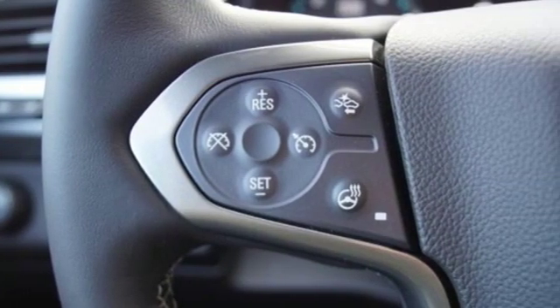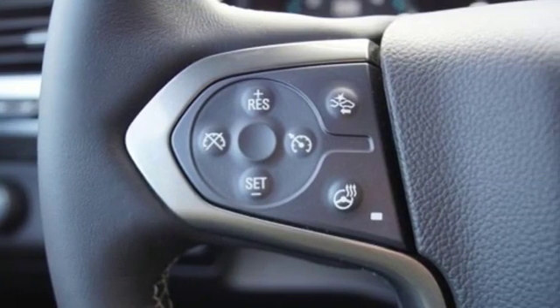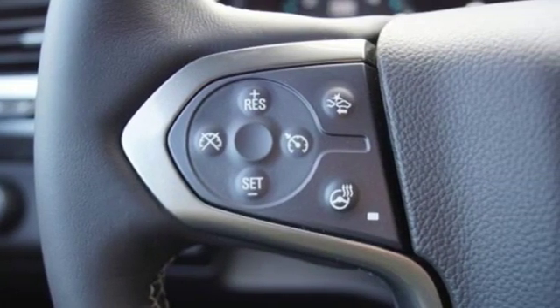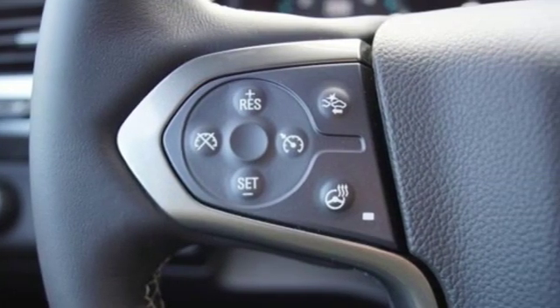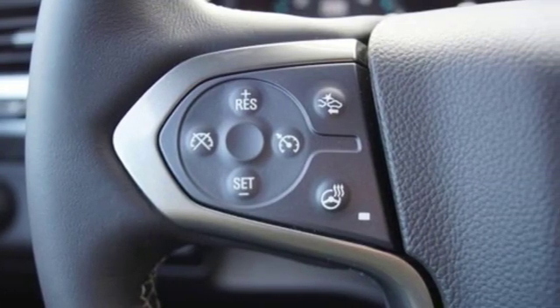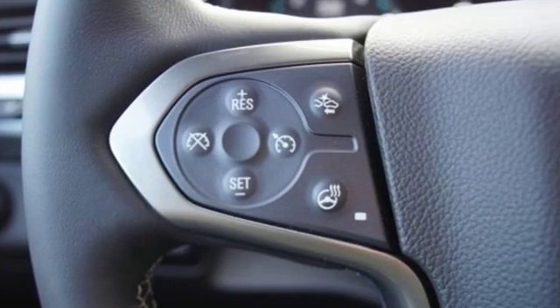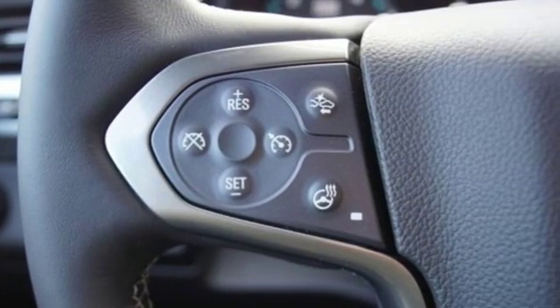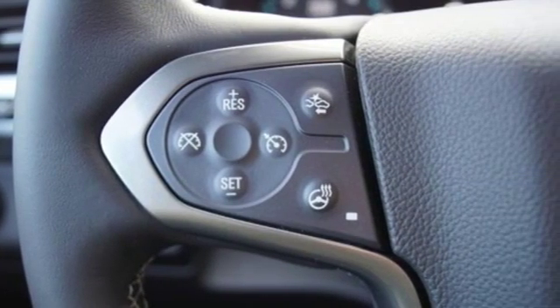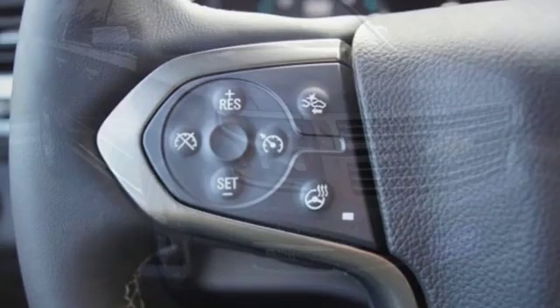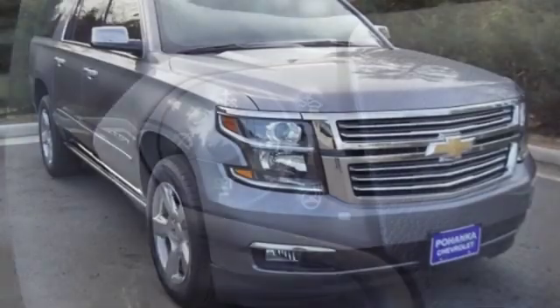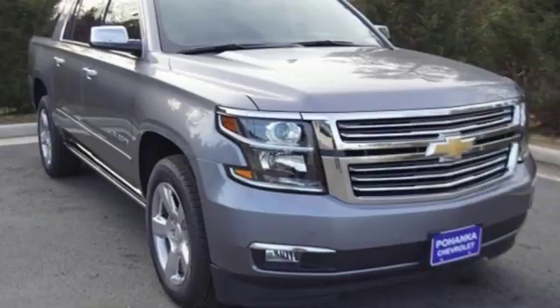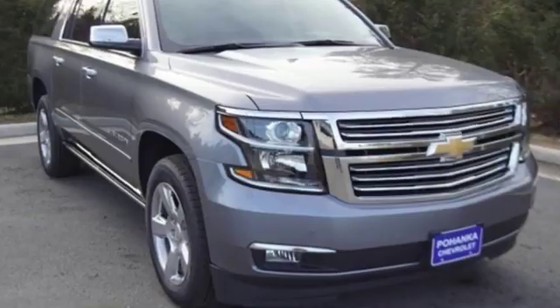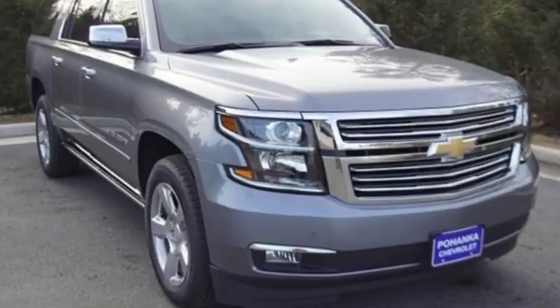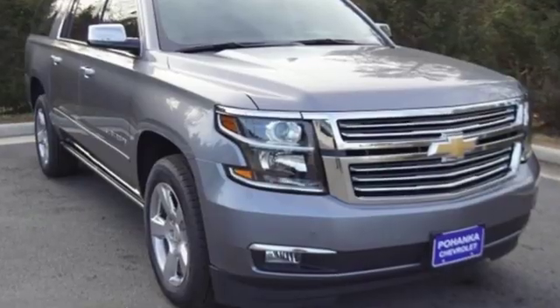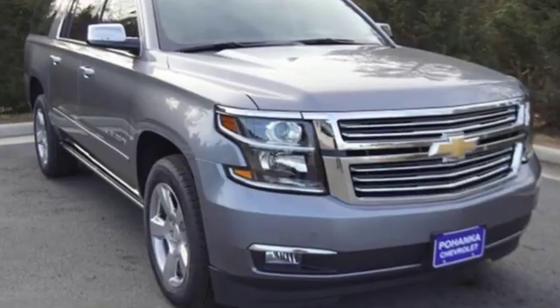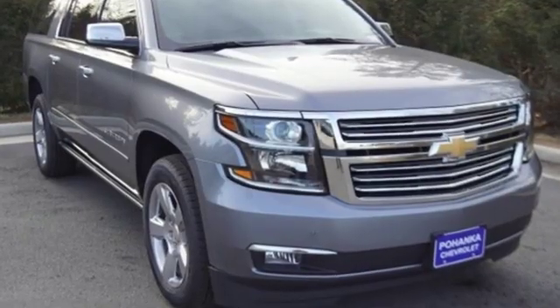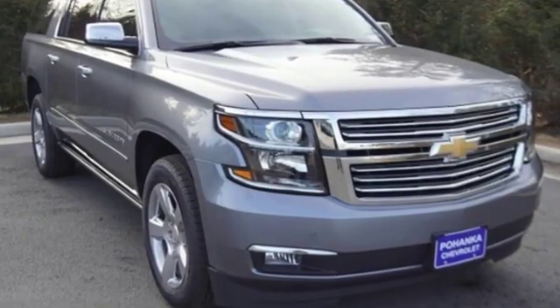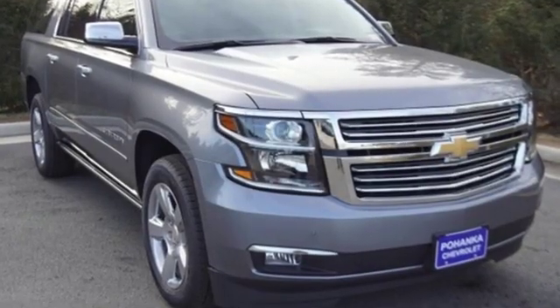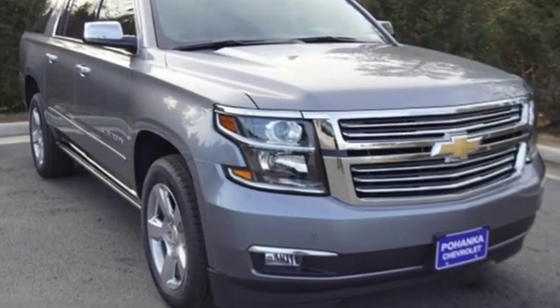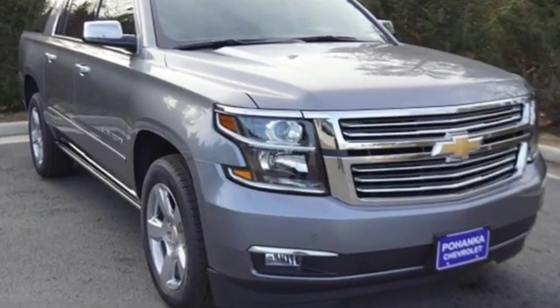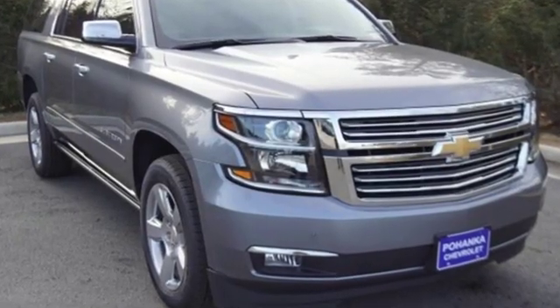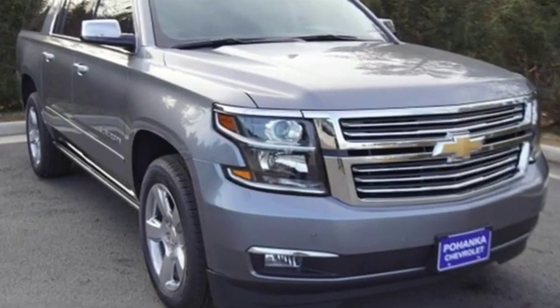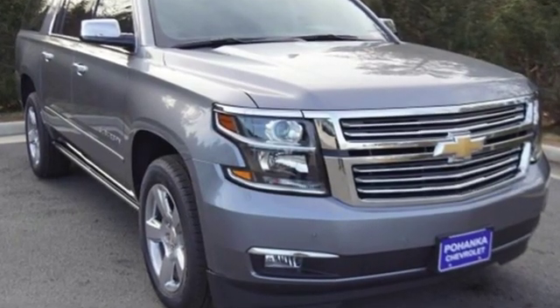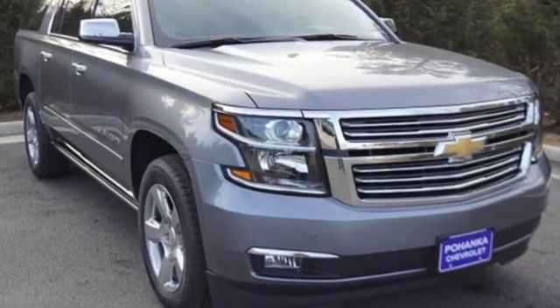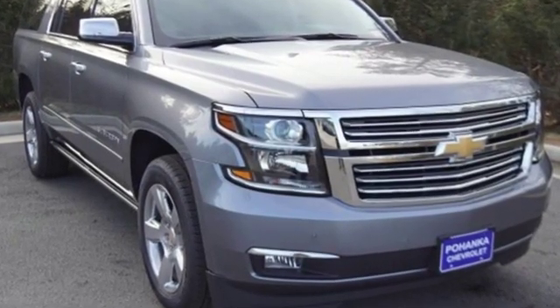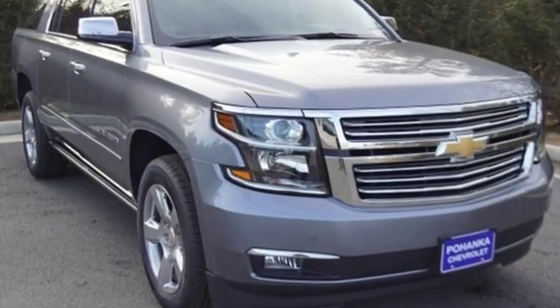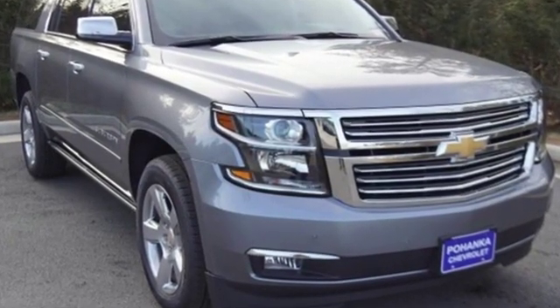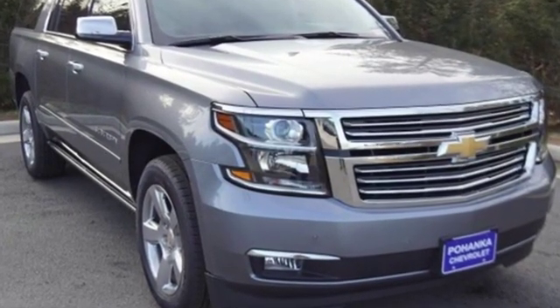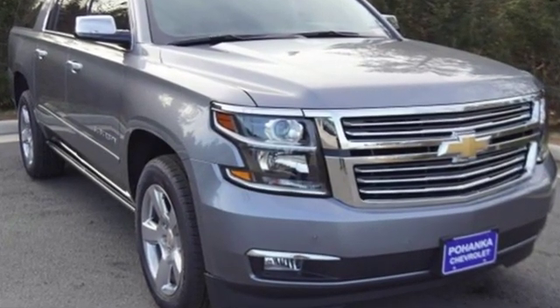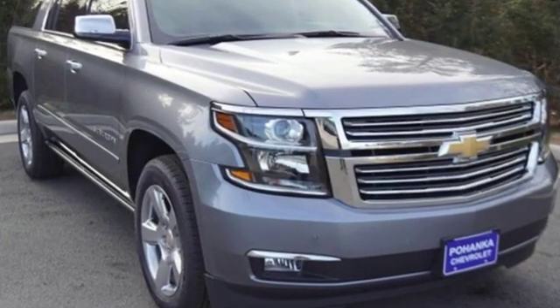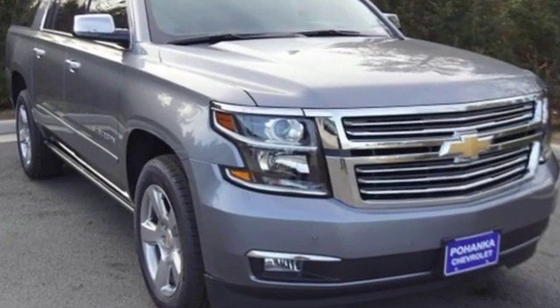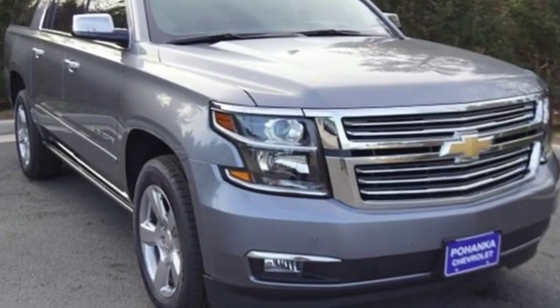Chevrolet, 100 years of icons. You'll never know till you try. Test drive it today.